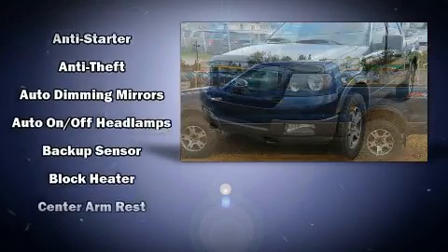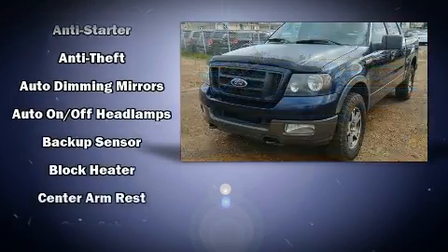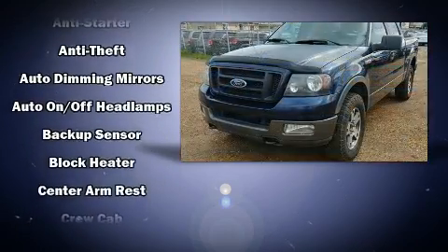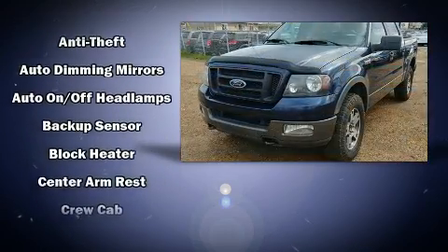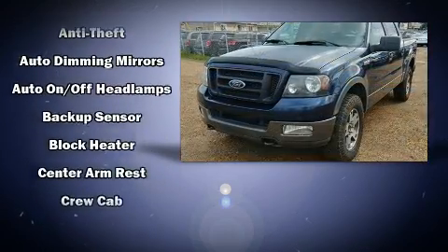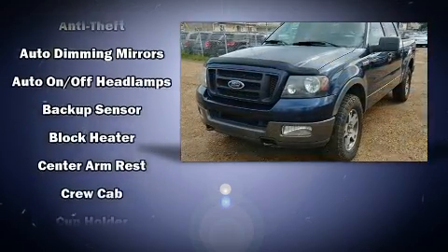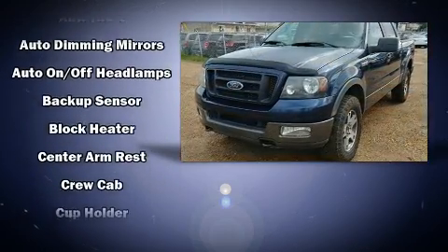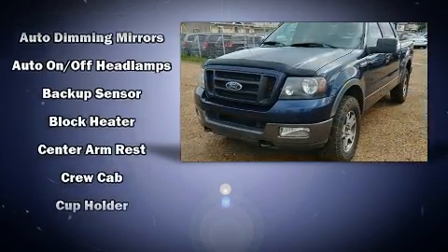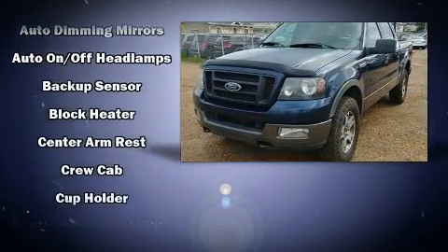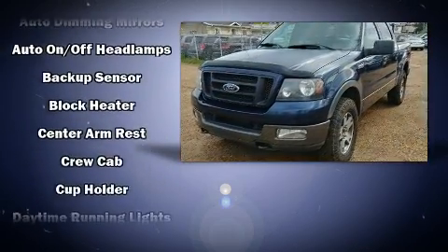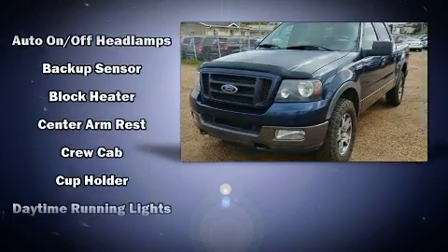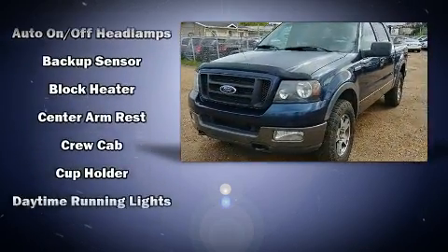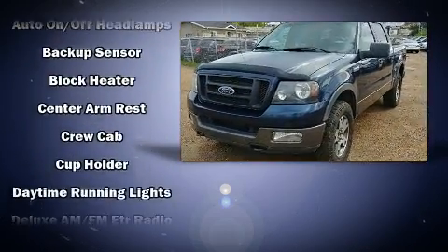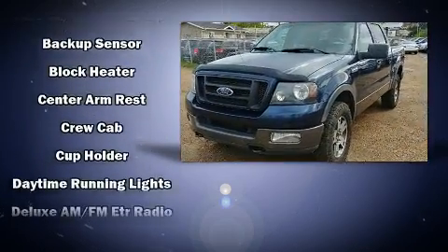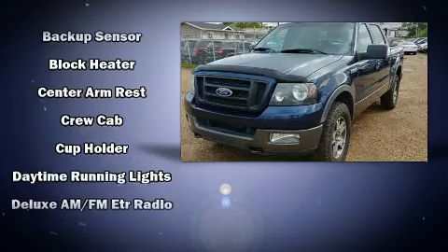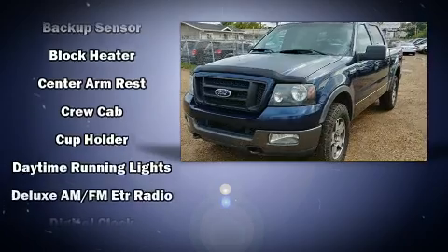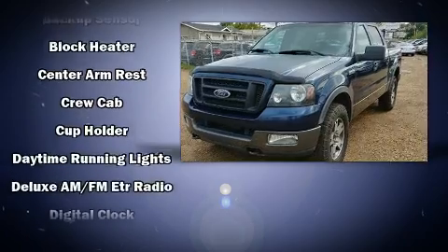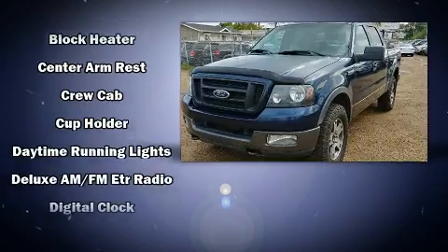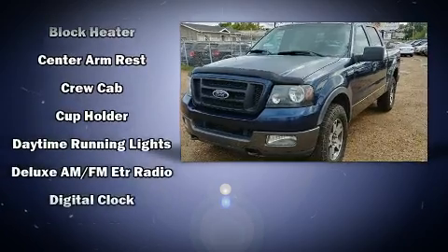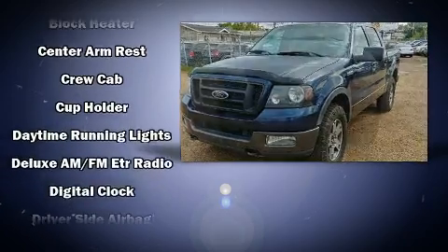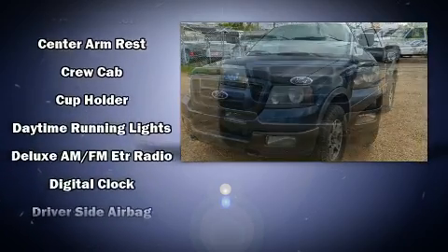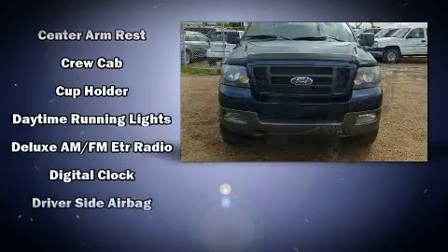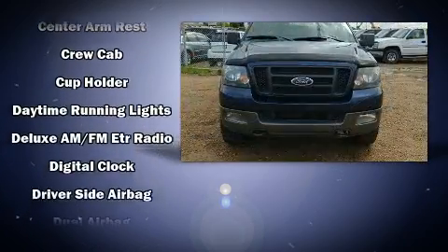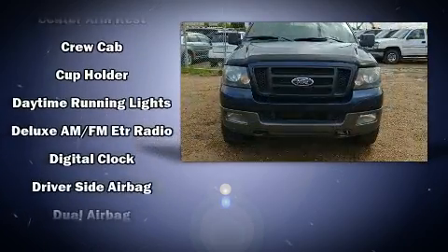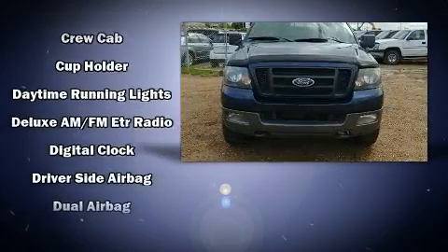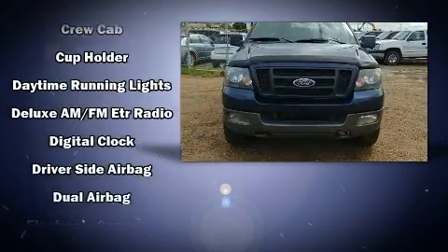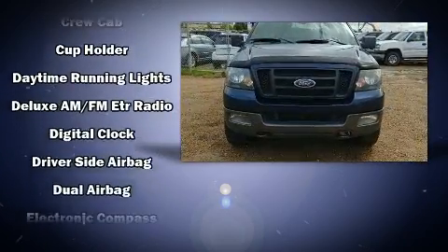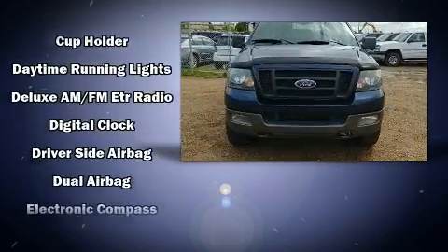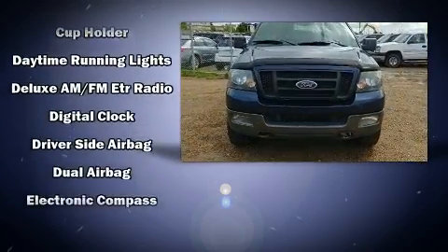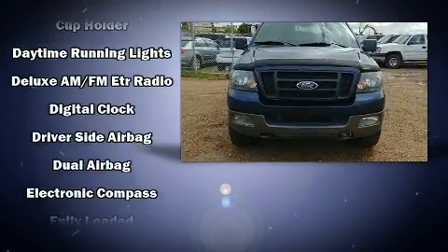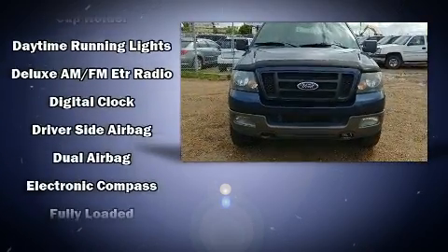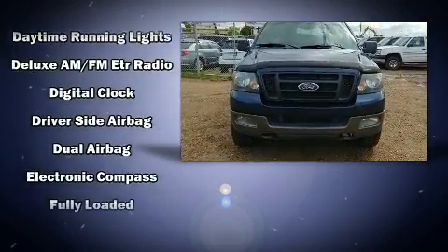Enjoy your favorite music via the stereo system, which includes a CD player with AM-FM radio and four well-positioned speakers.